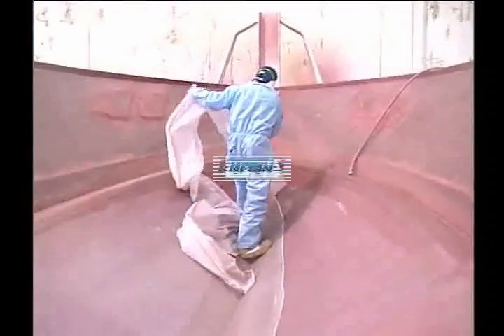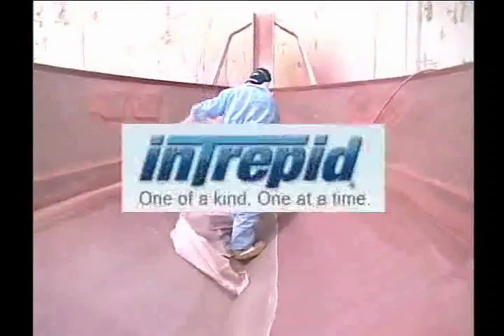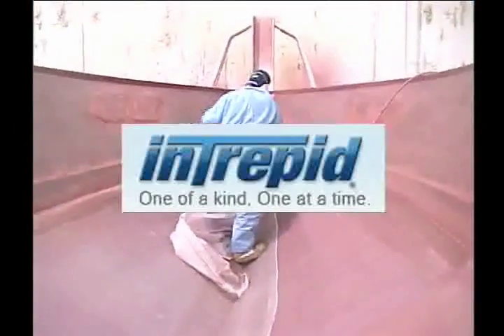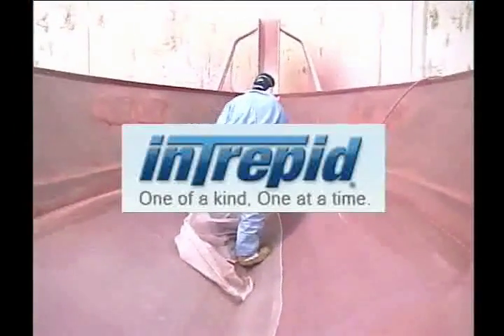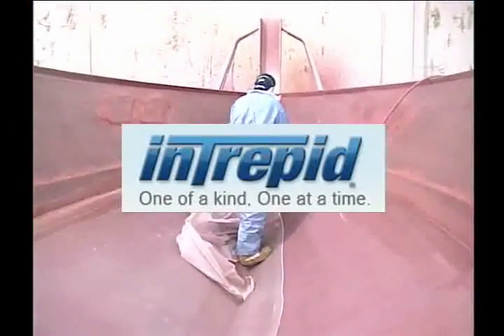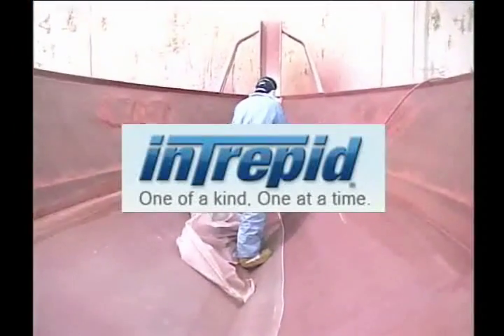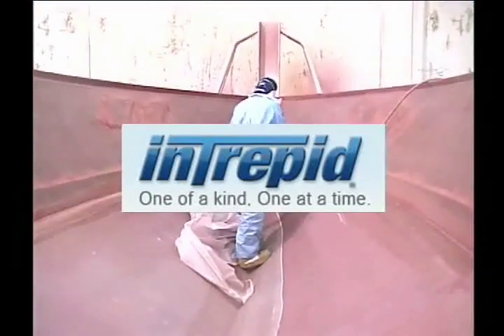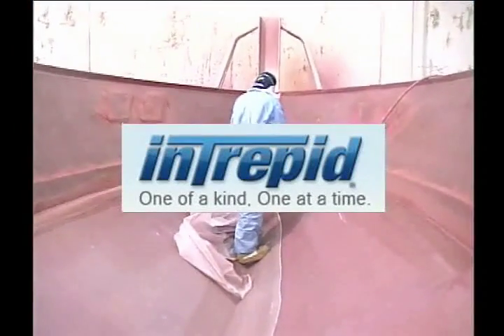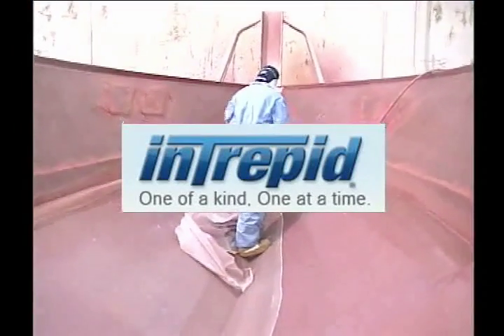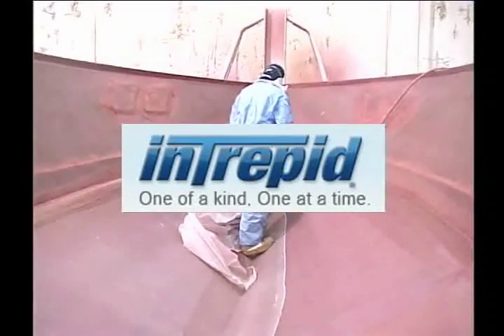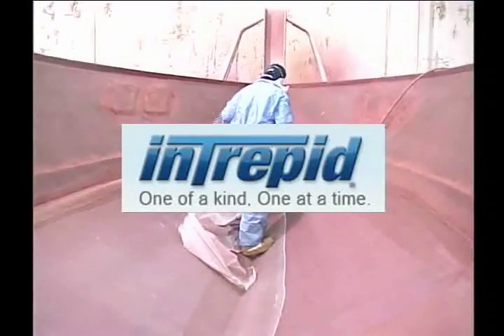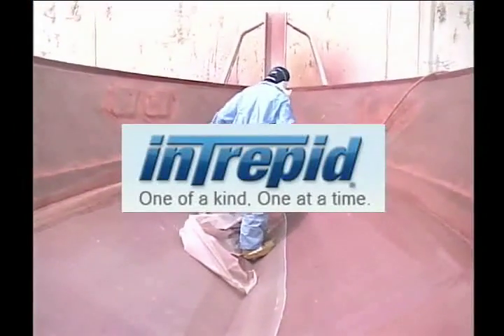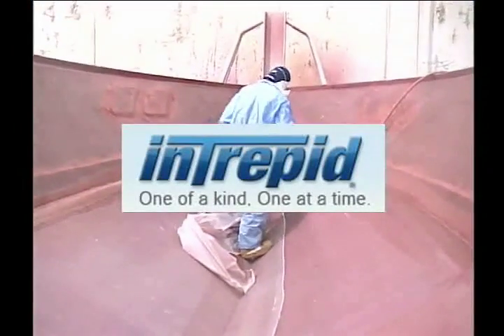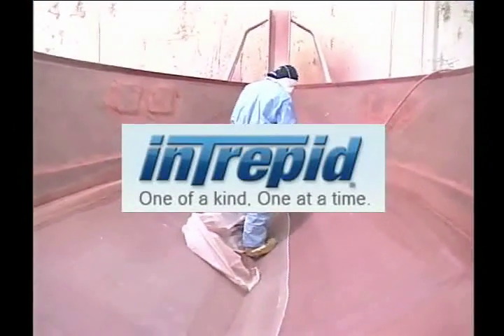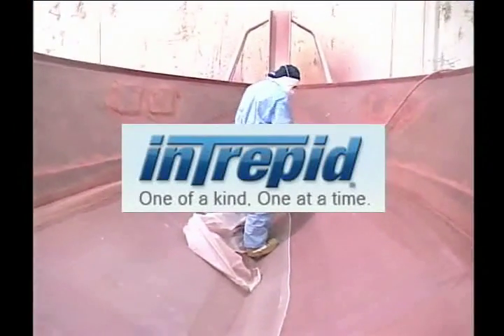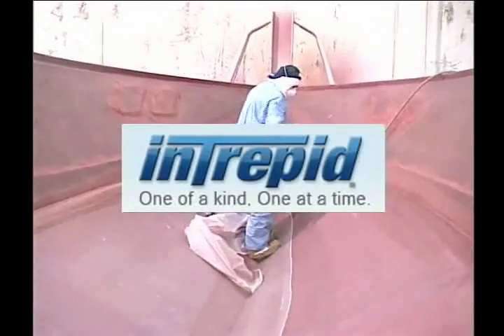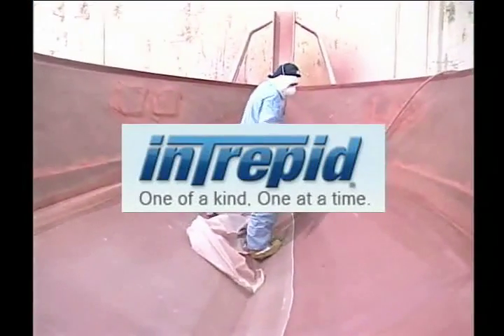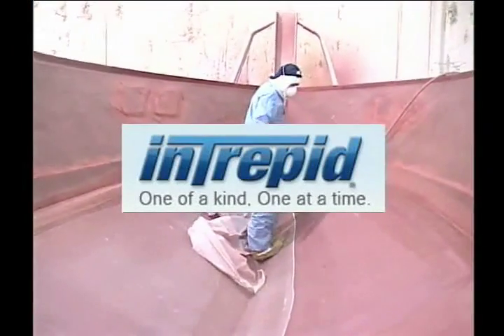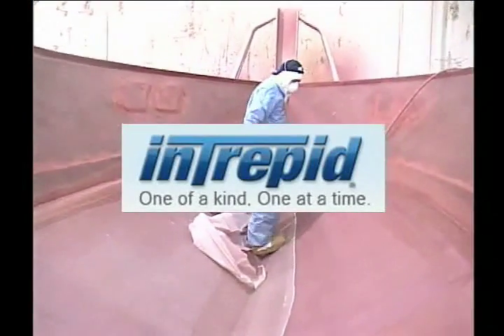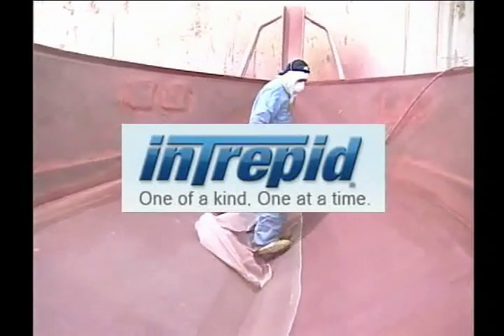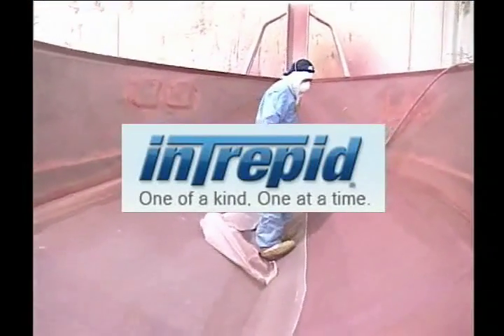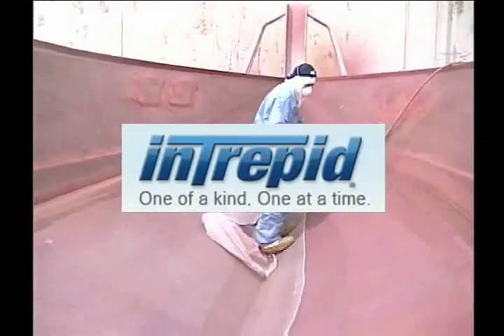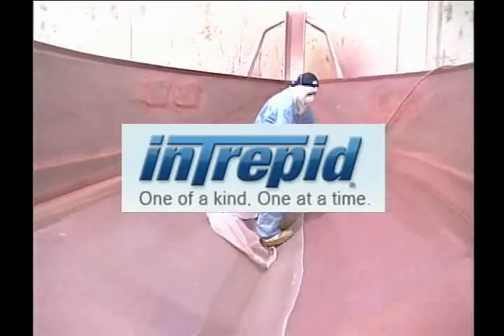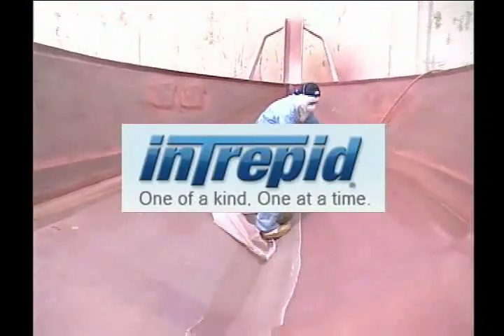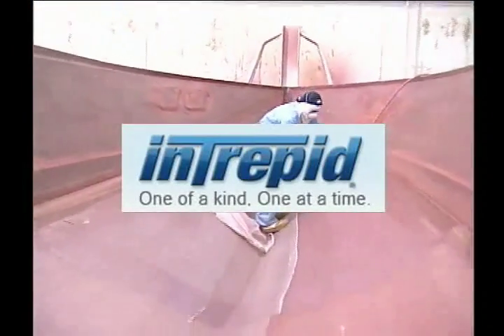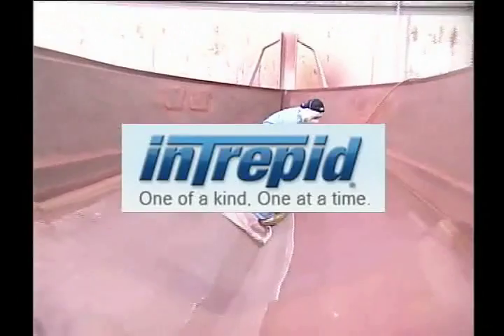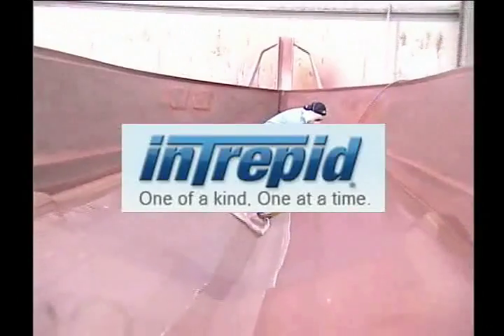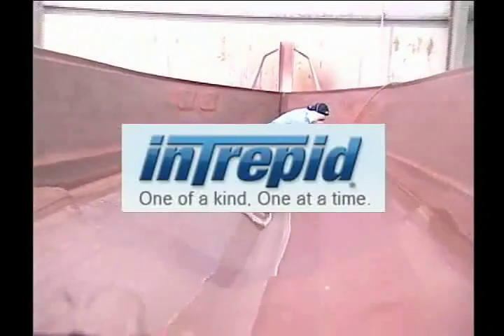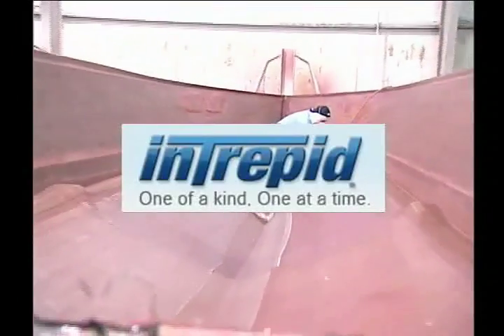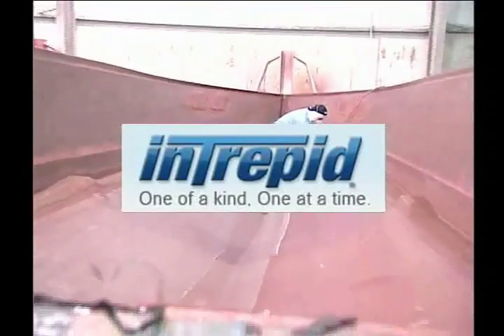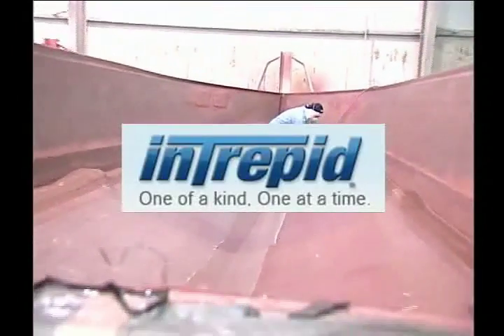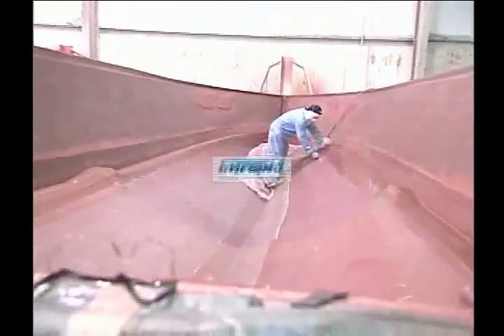Pleasure Boater is brought to you by Intrepid Power Boats — one at a time, one of a kind.